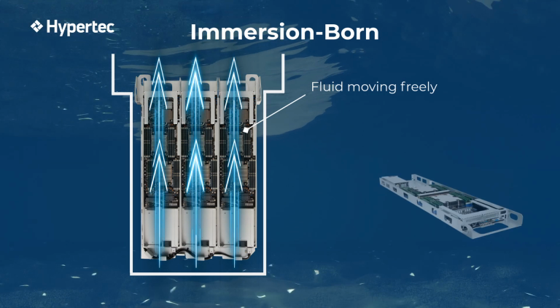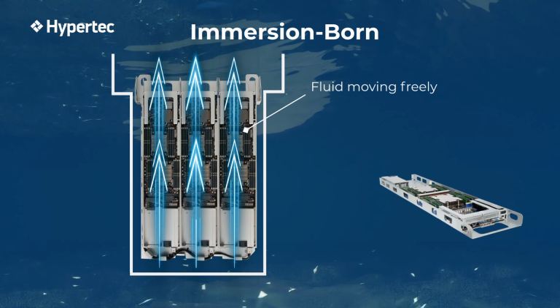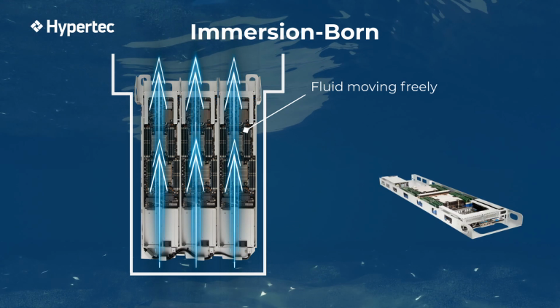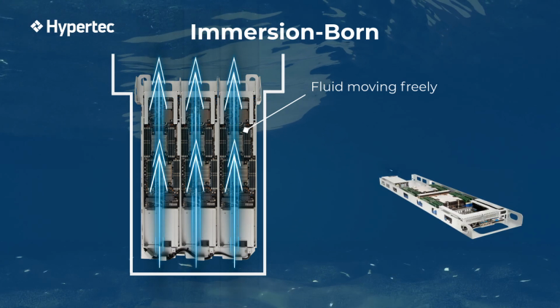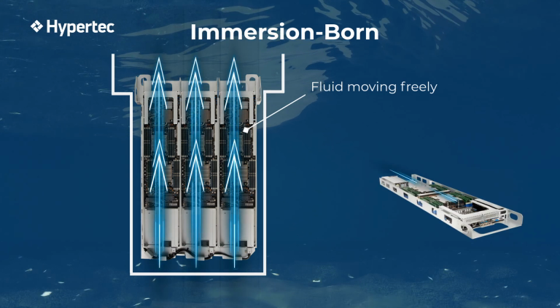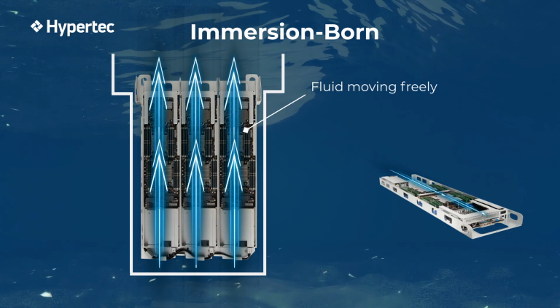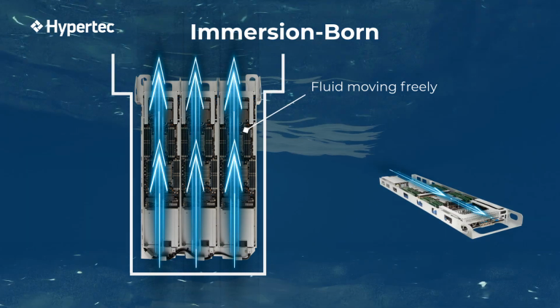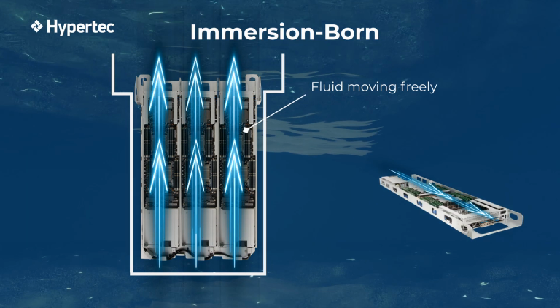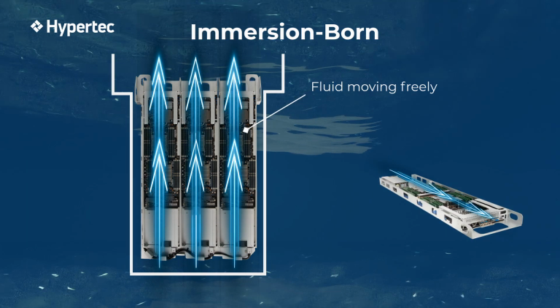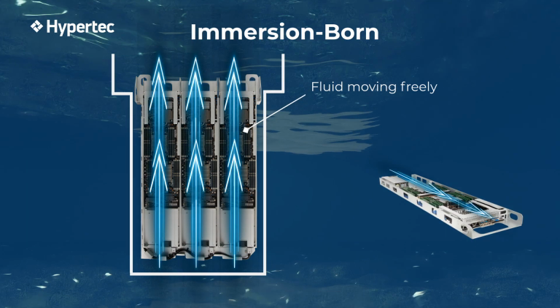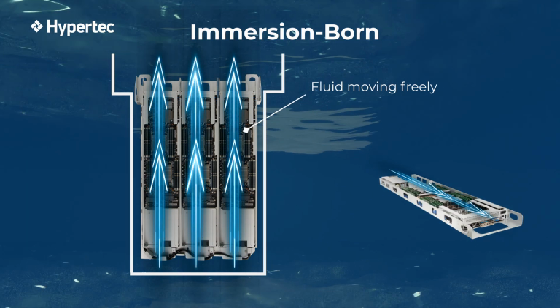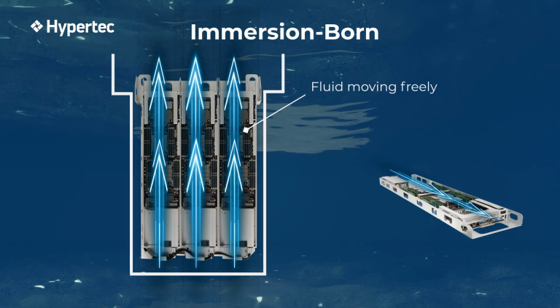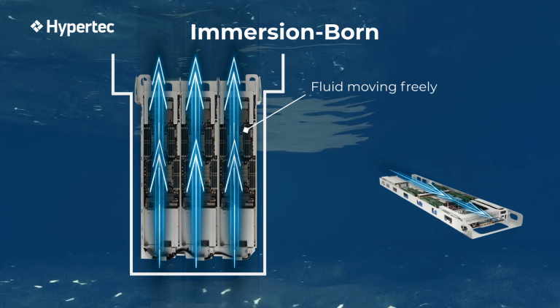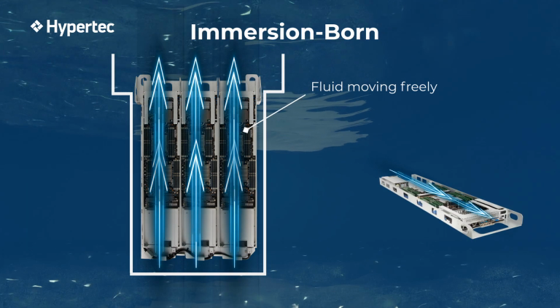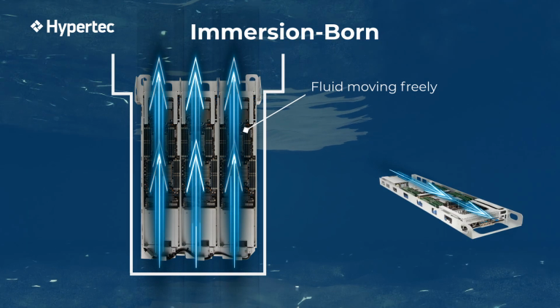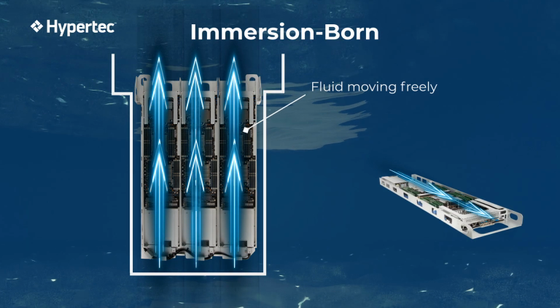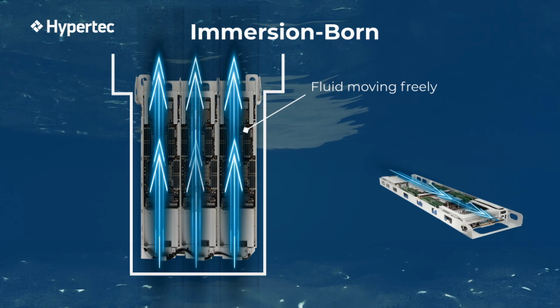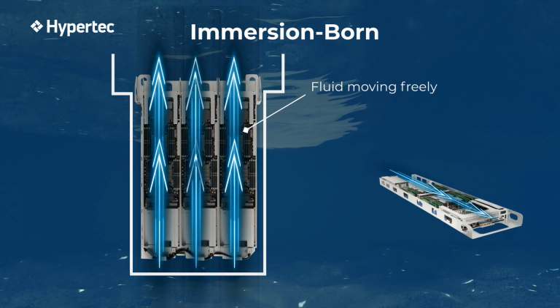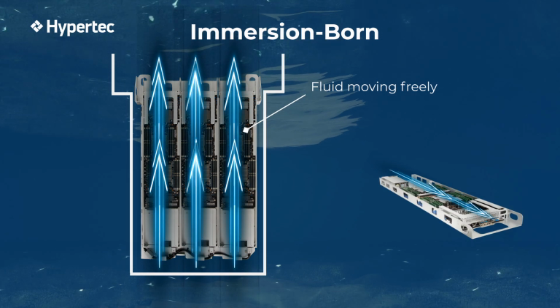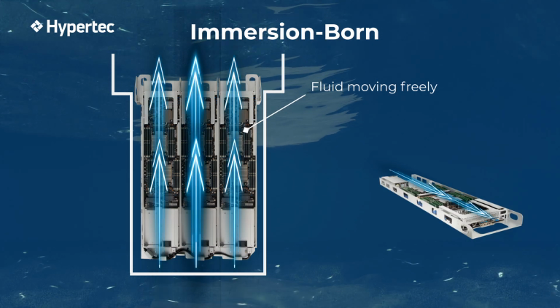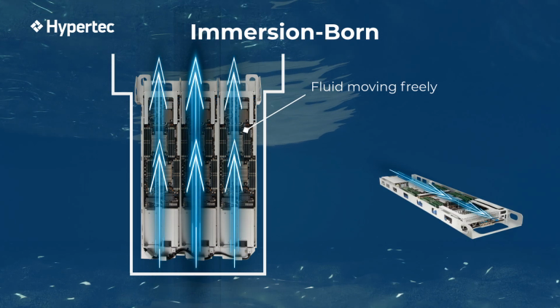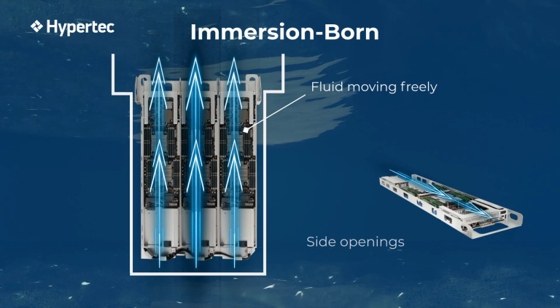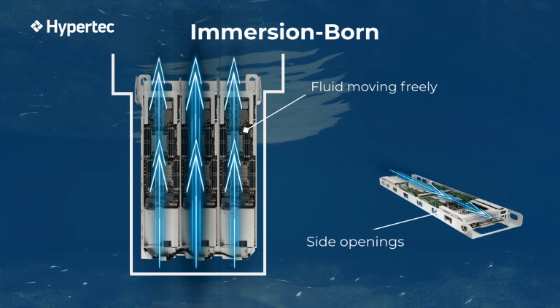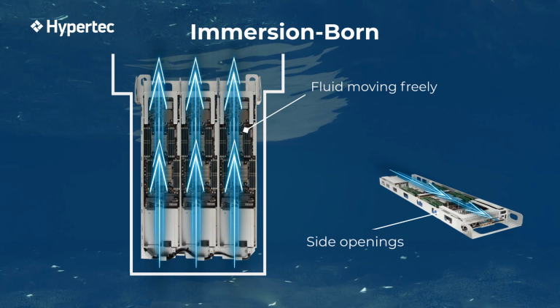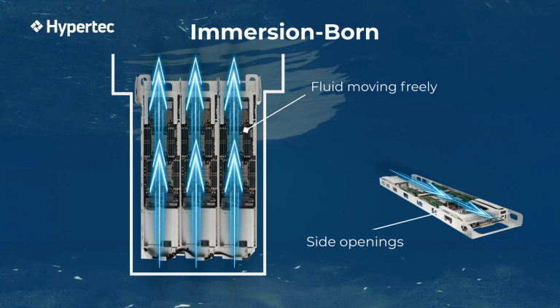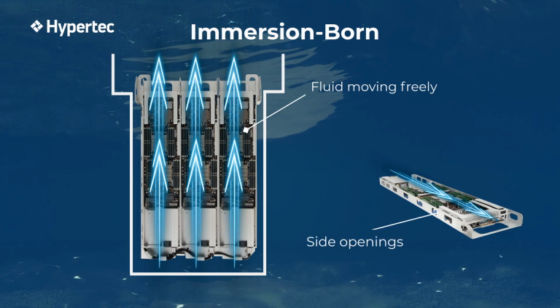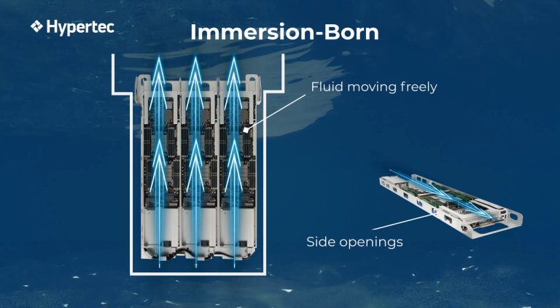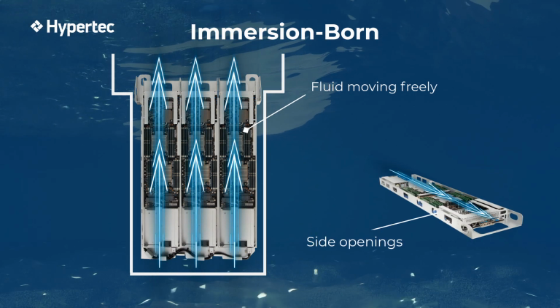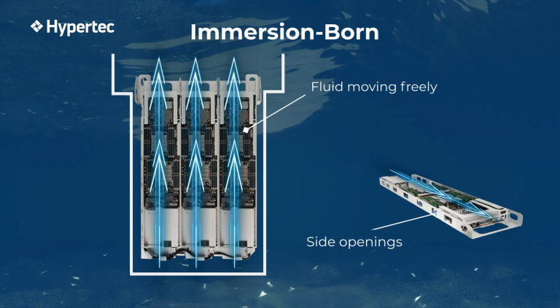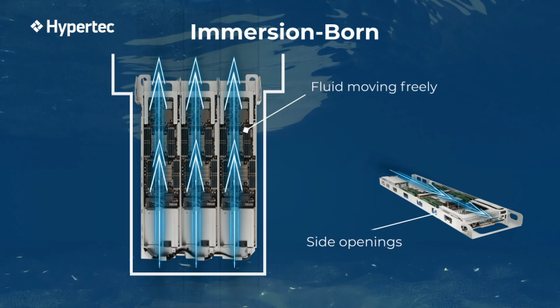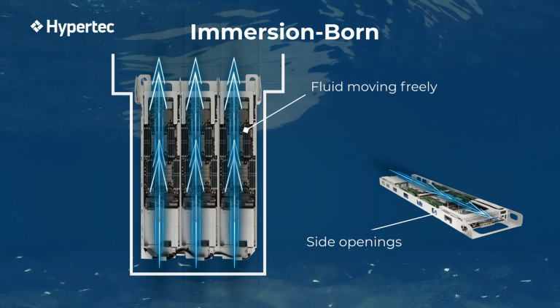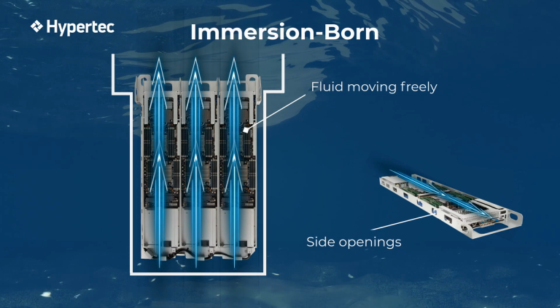With less obstruction, the liquid is more efficient at dissipating the heat, resulting in cooler temperatures.